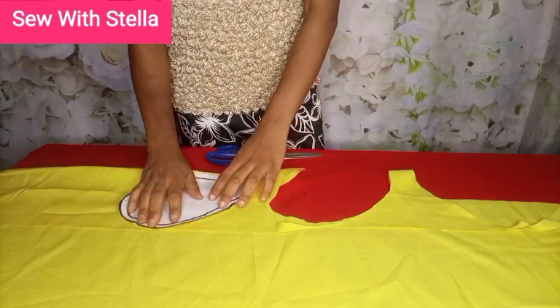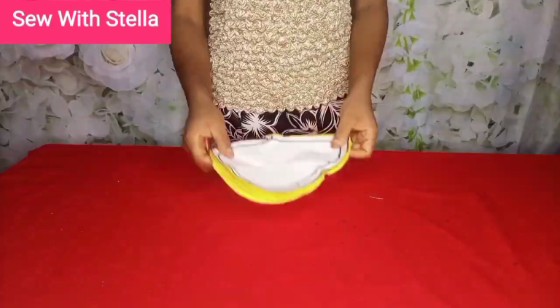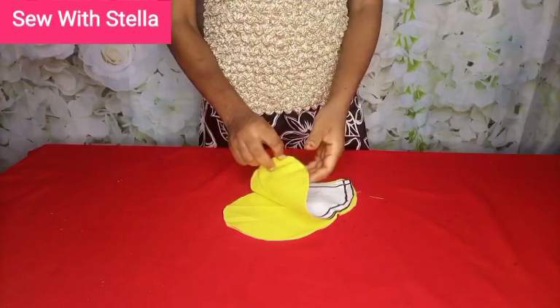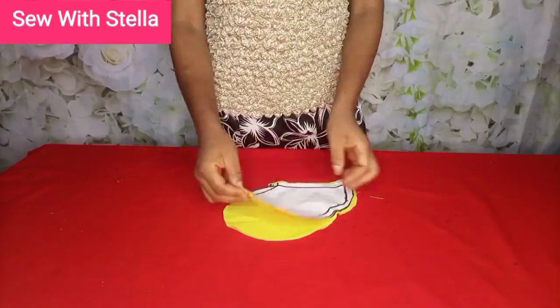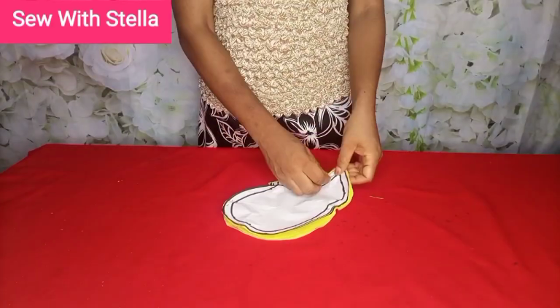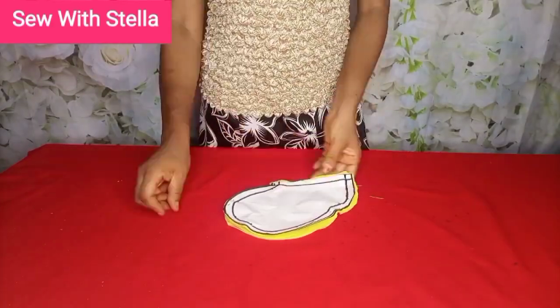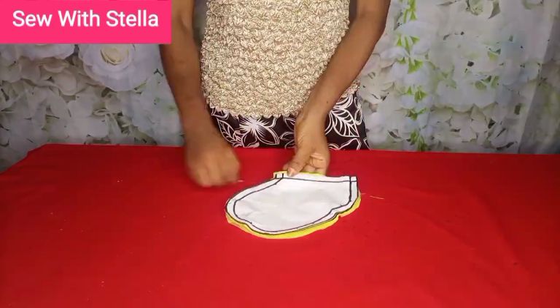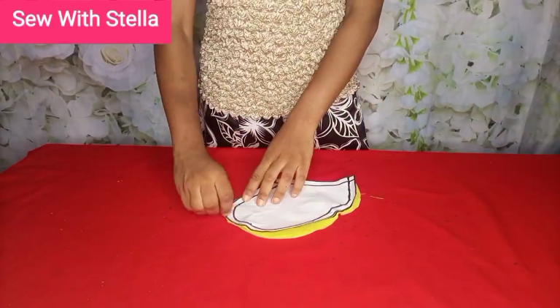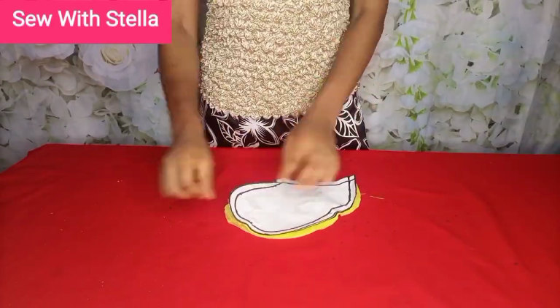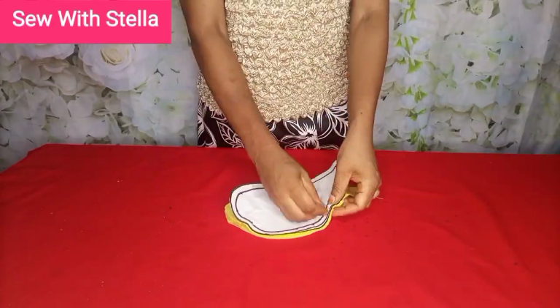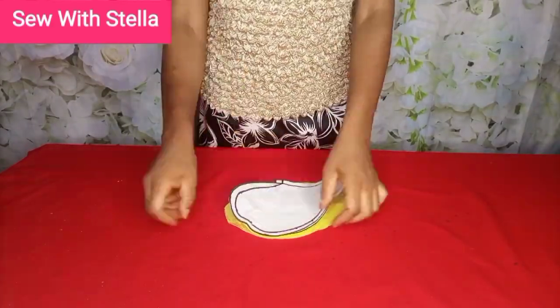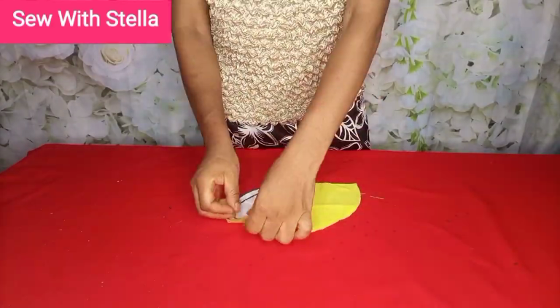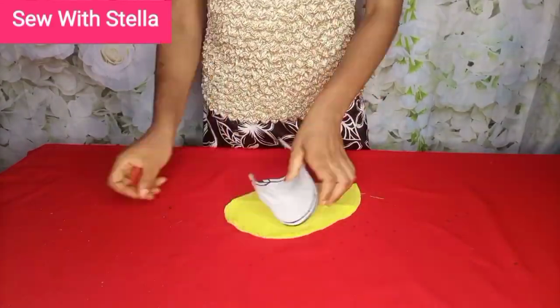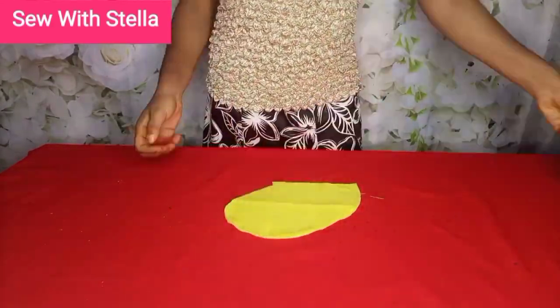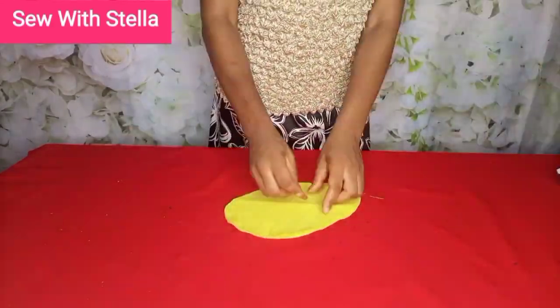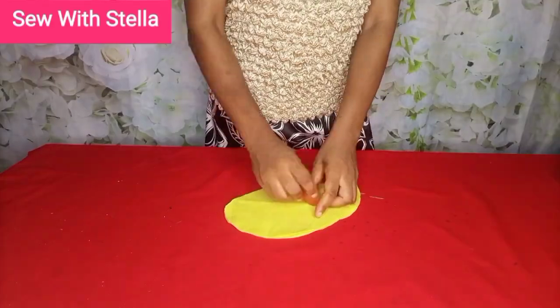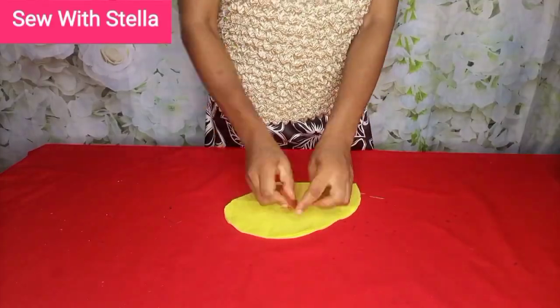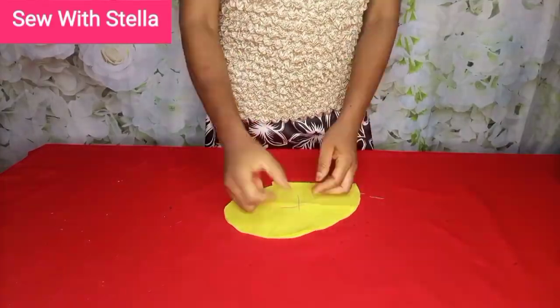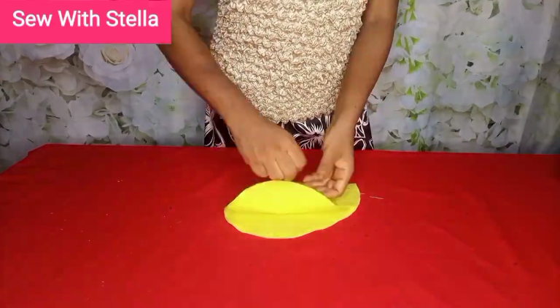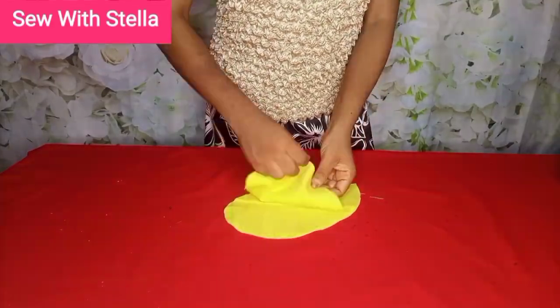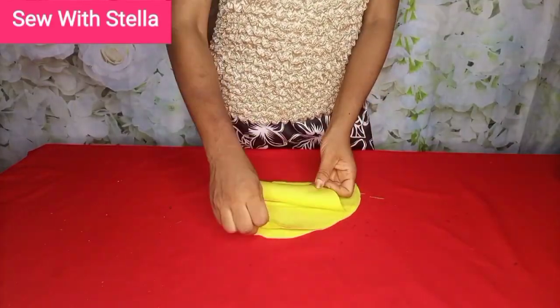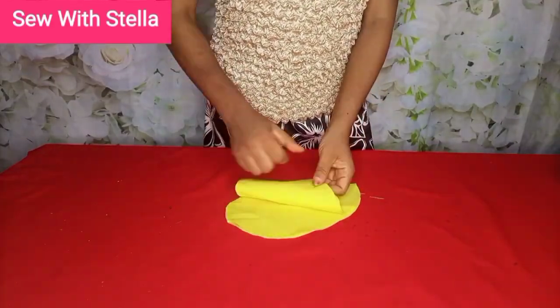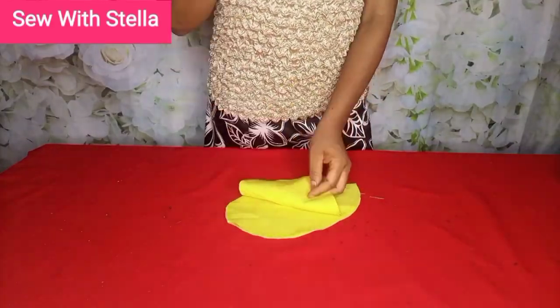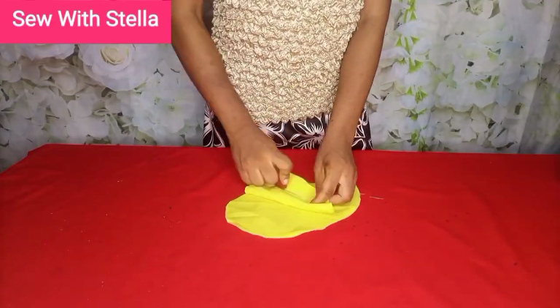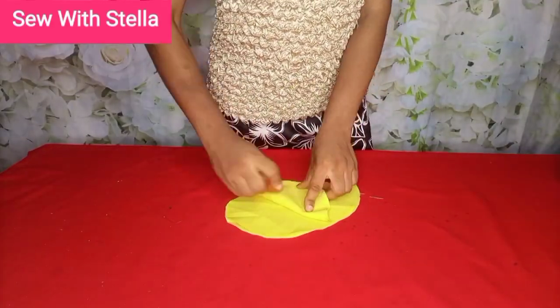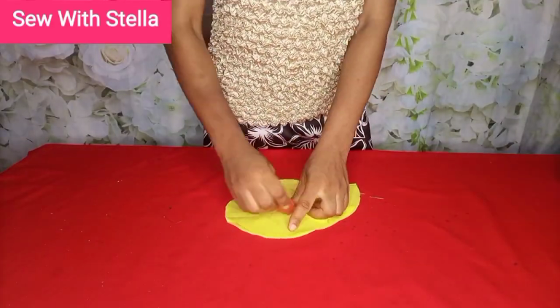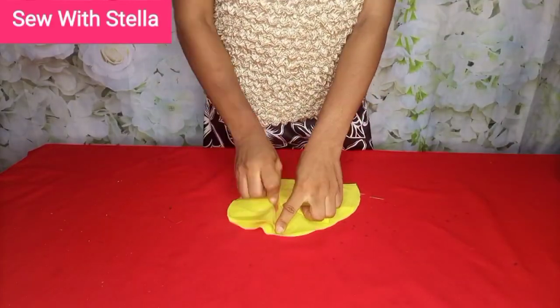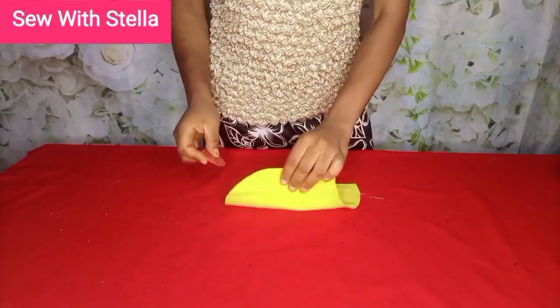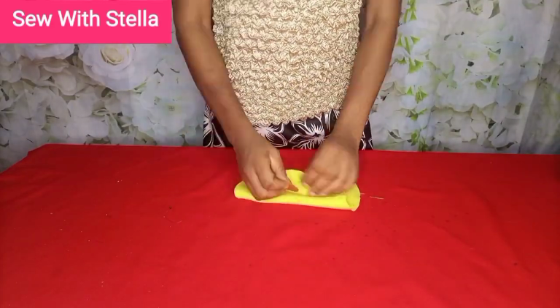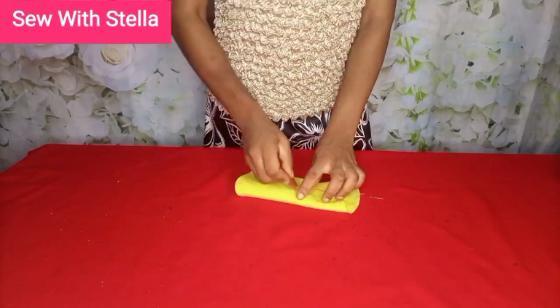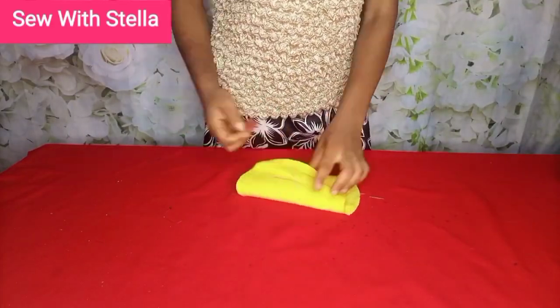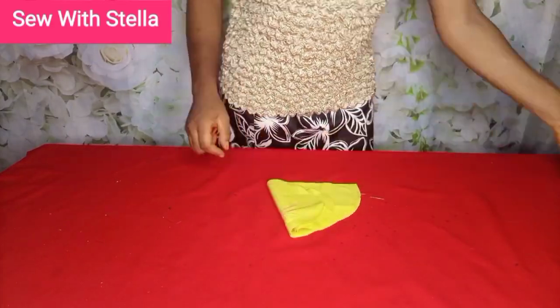Cut four pieces — we need four pieces total, two for one side and two for the other side. Make sure to take note of the right and wrong side of your fabric.